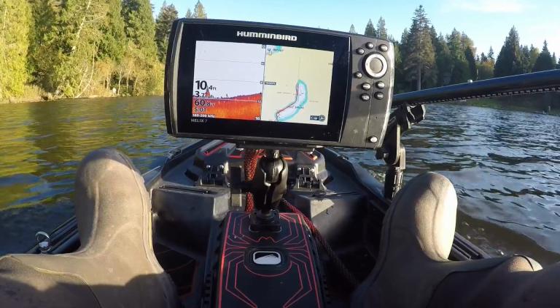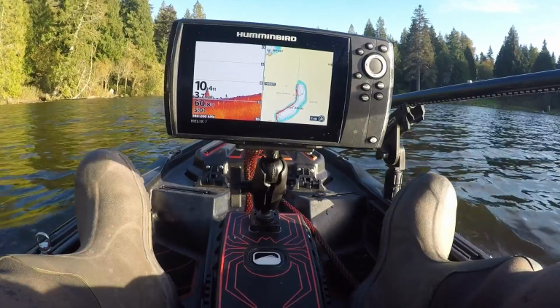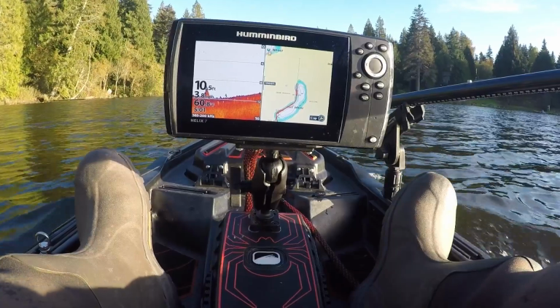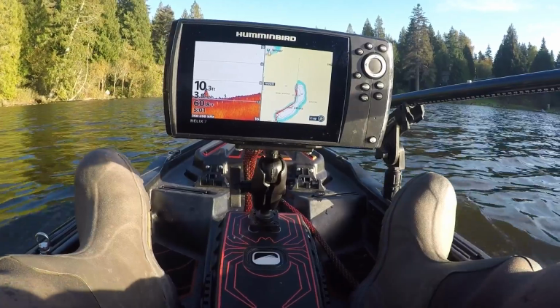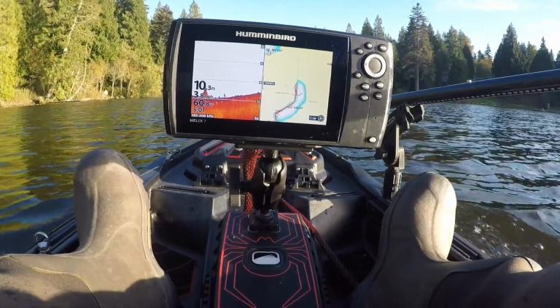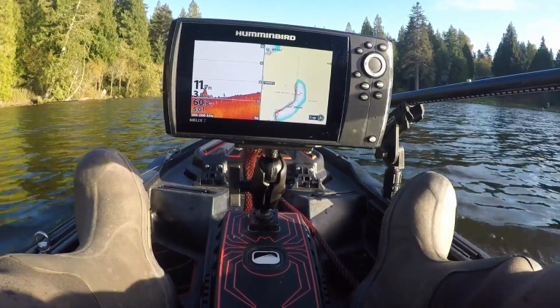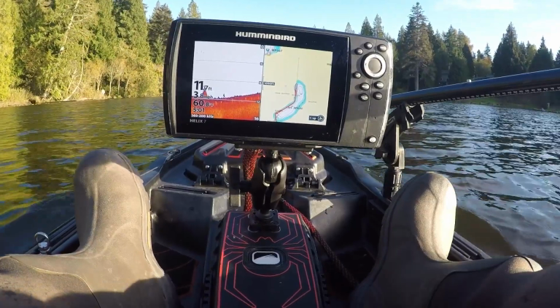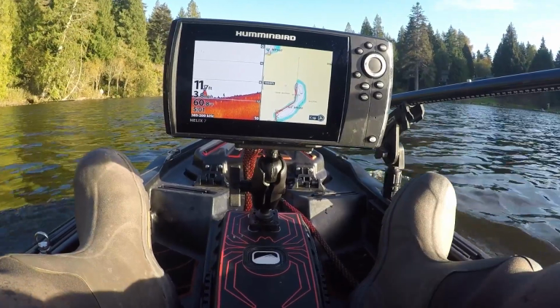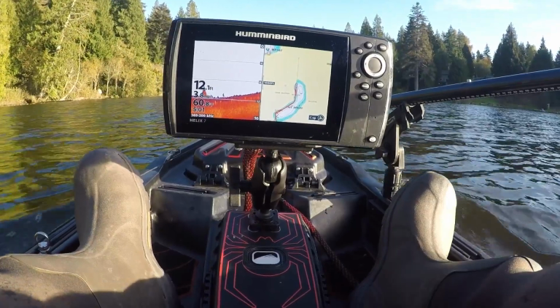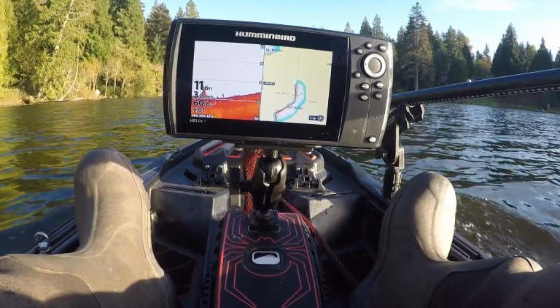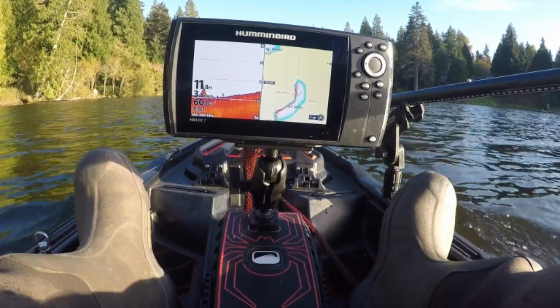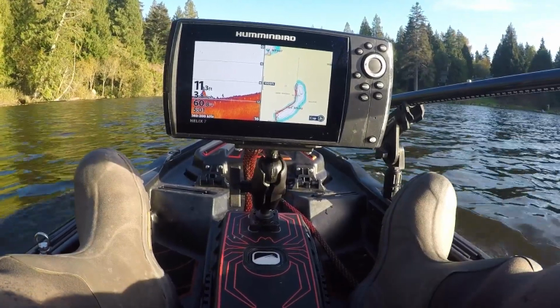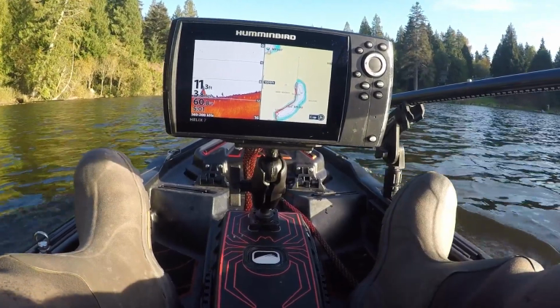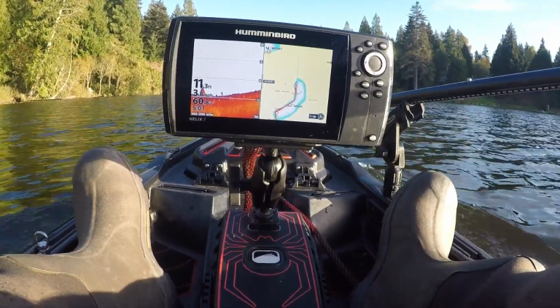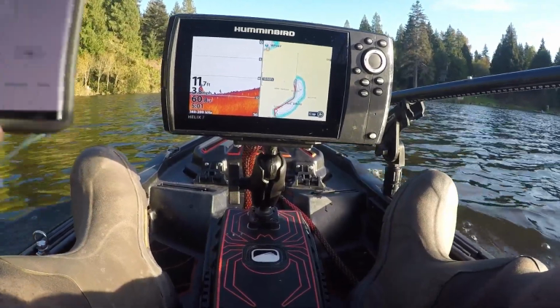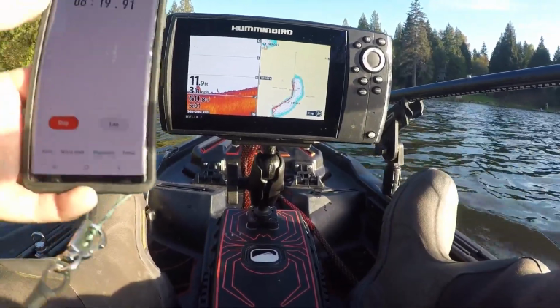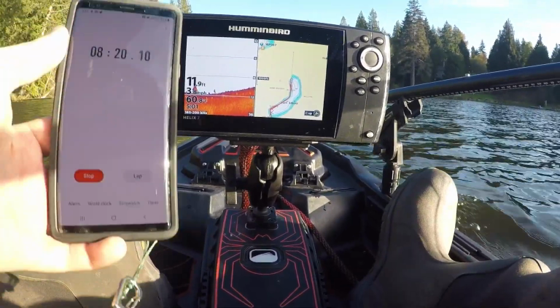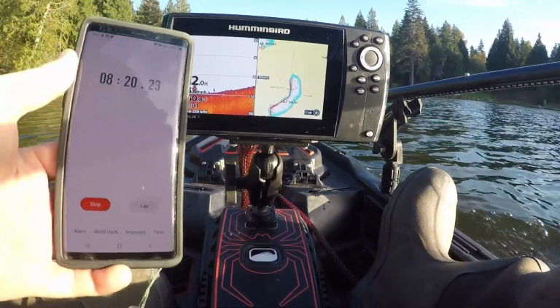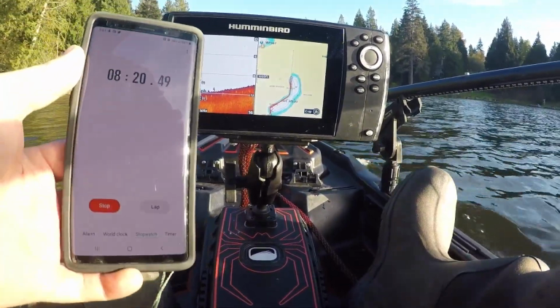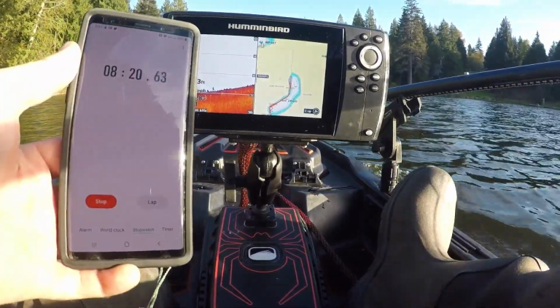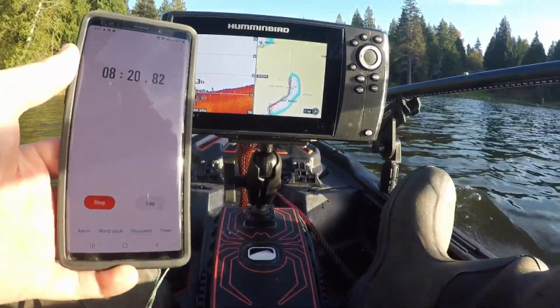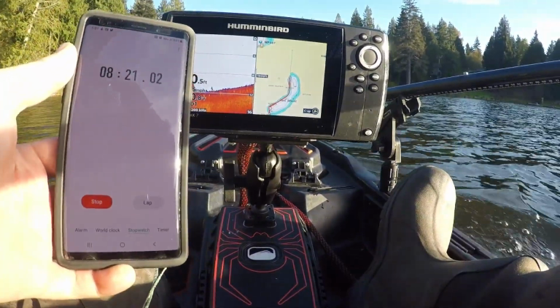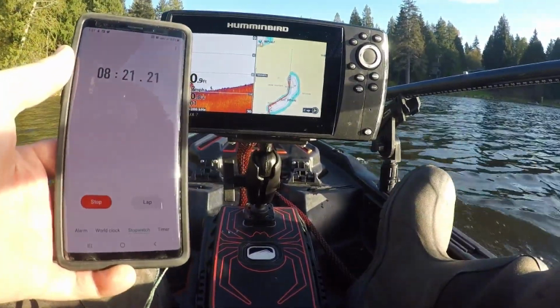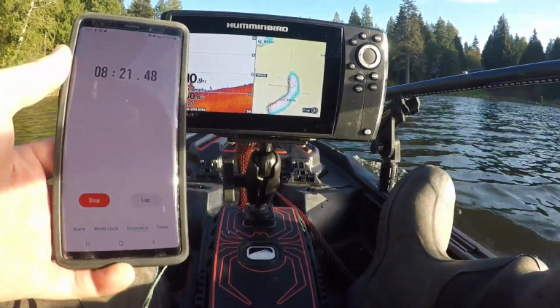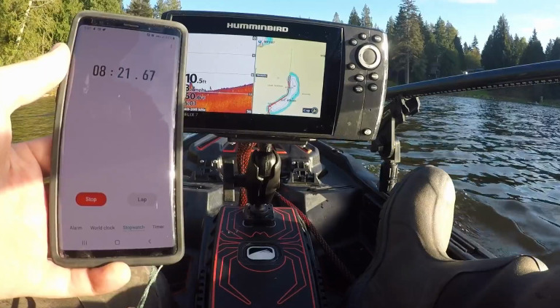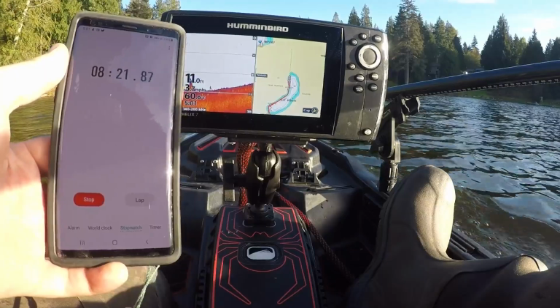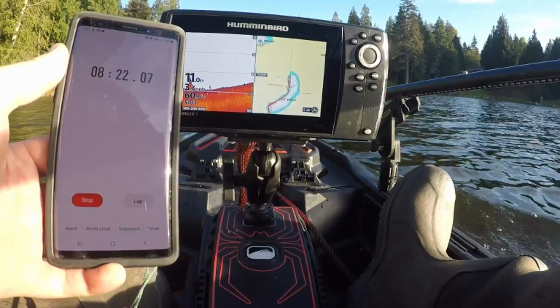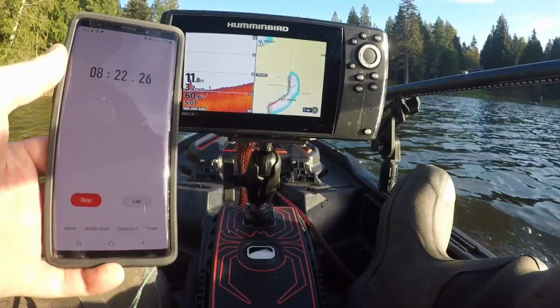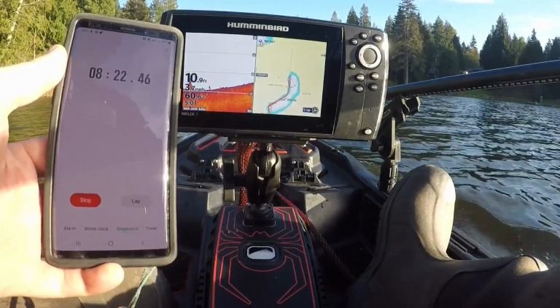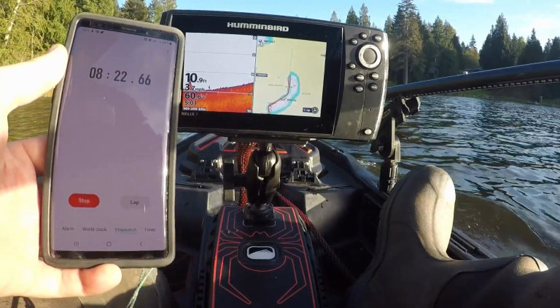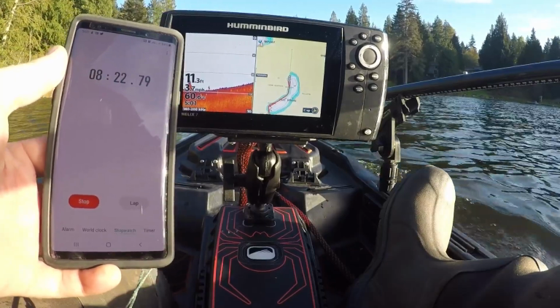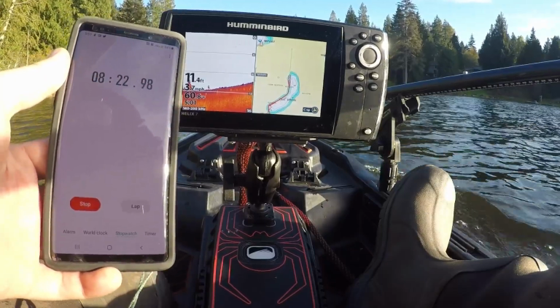We're coming up on the spot that we turned around last time and we're at 8 minutes and 21 seconds.